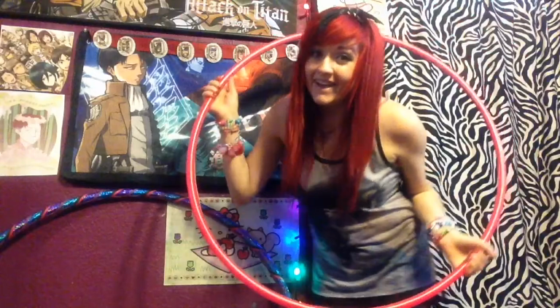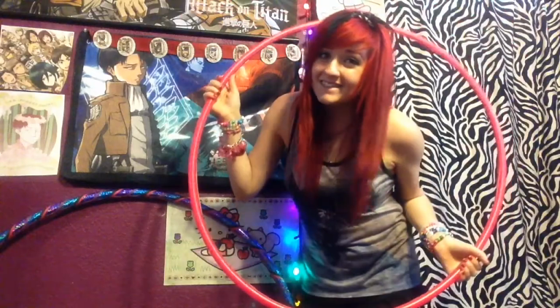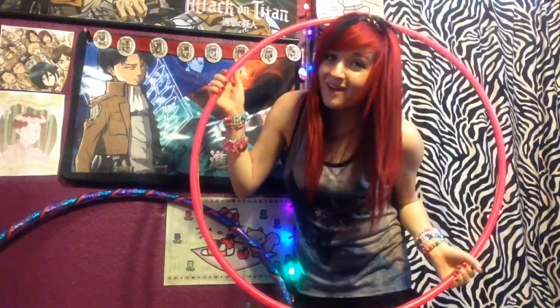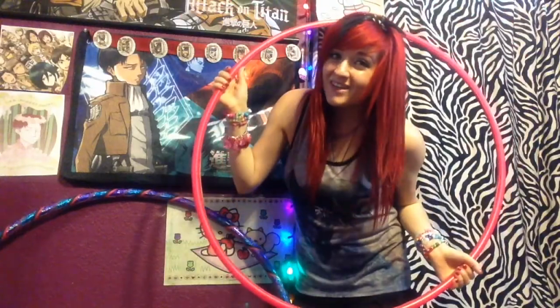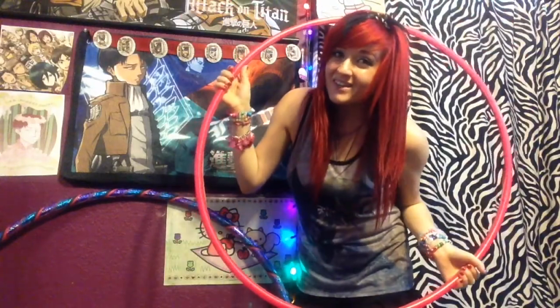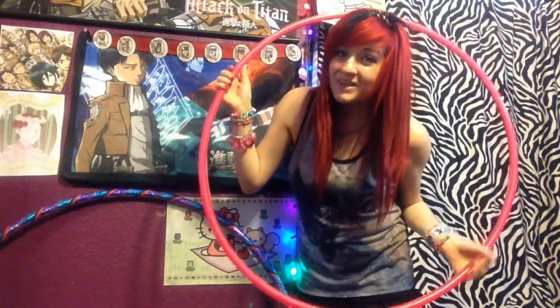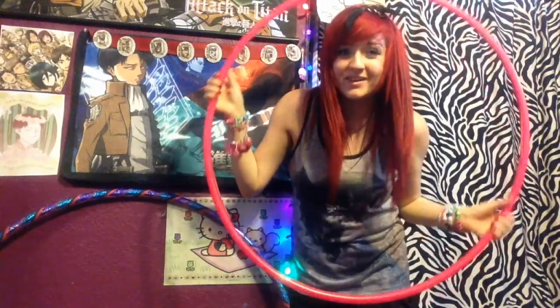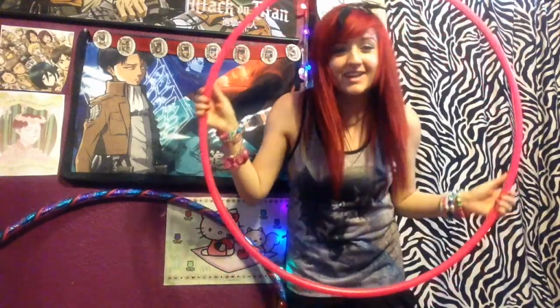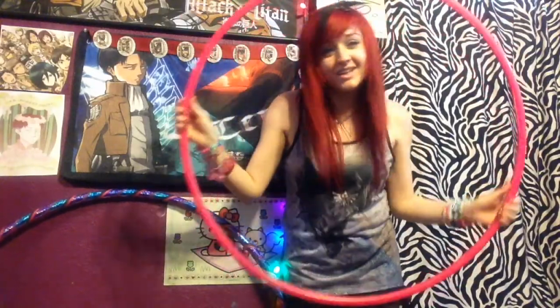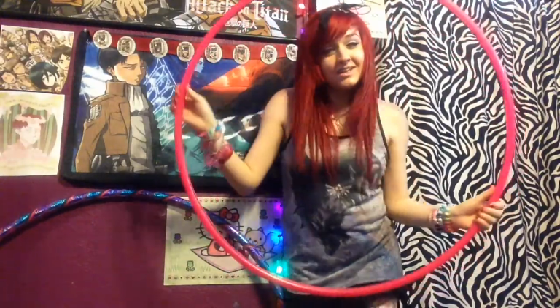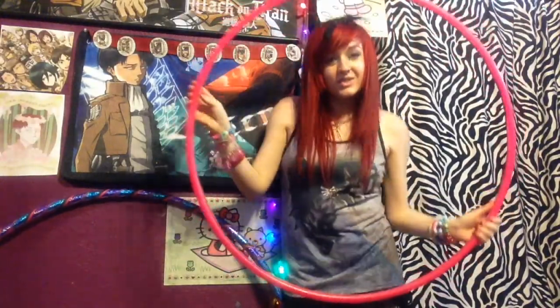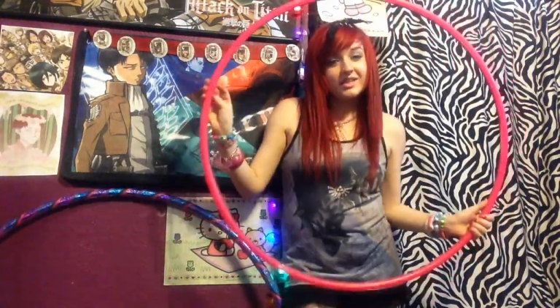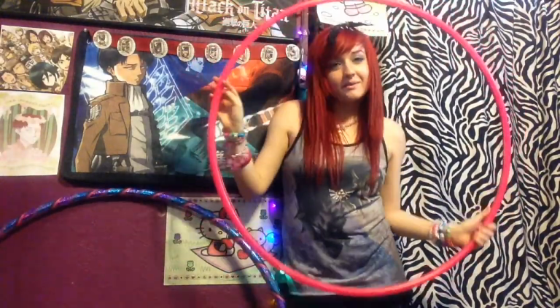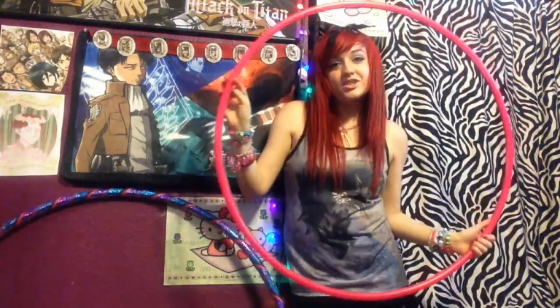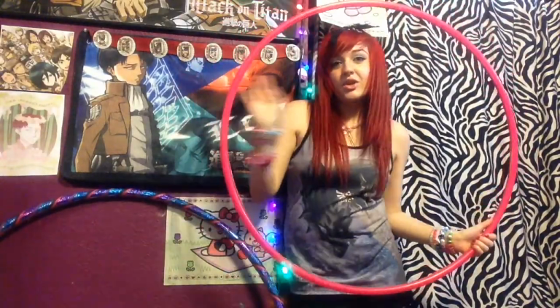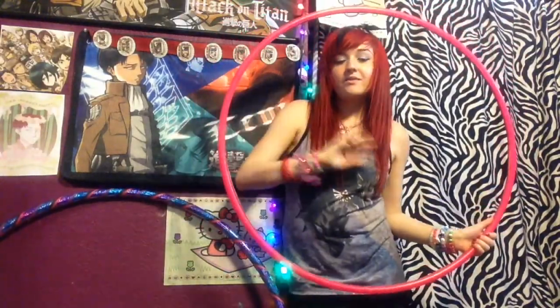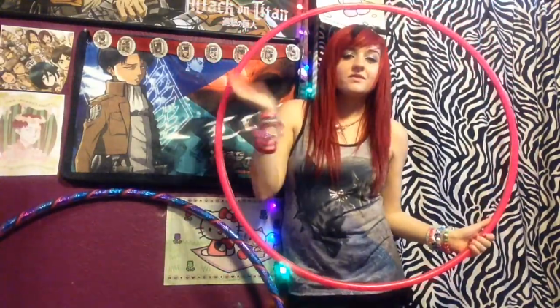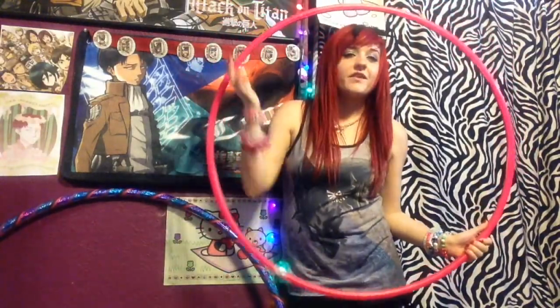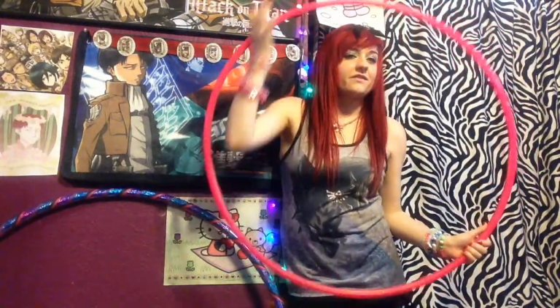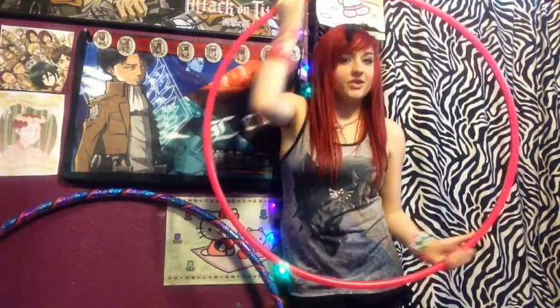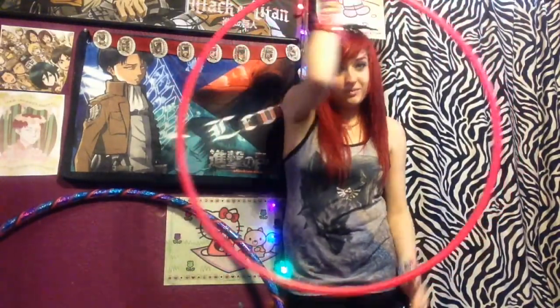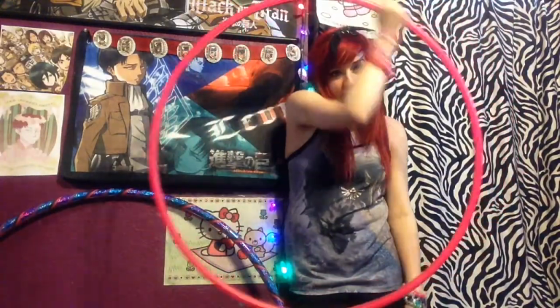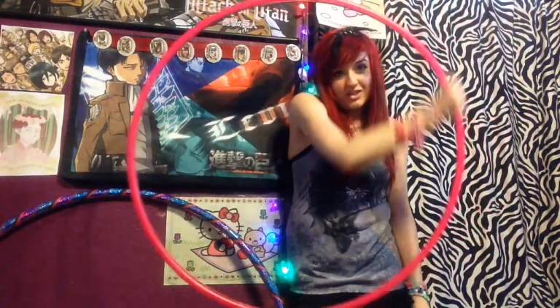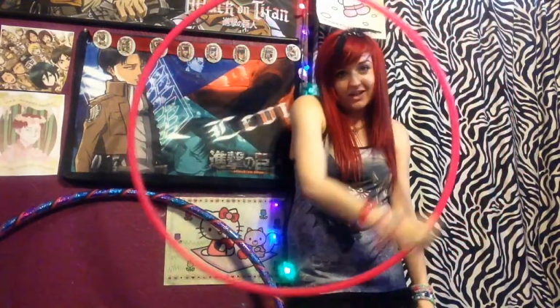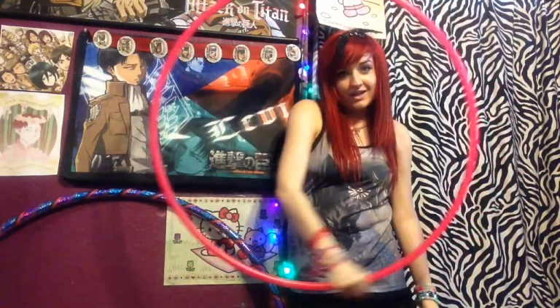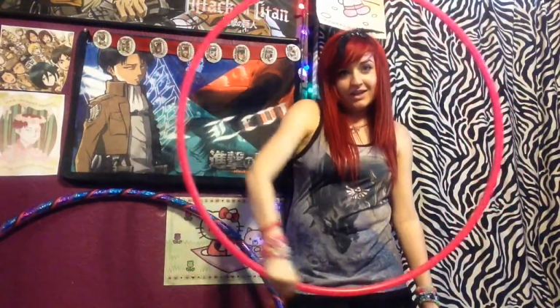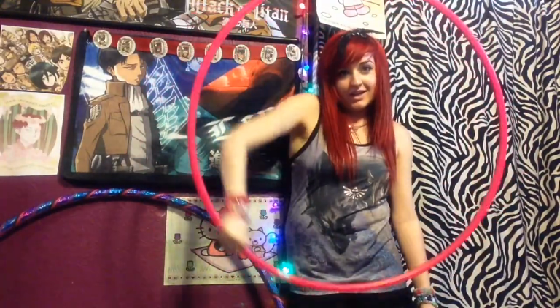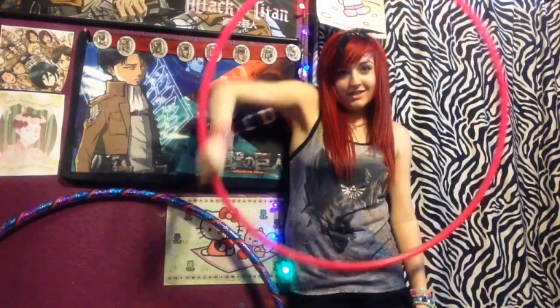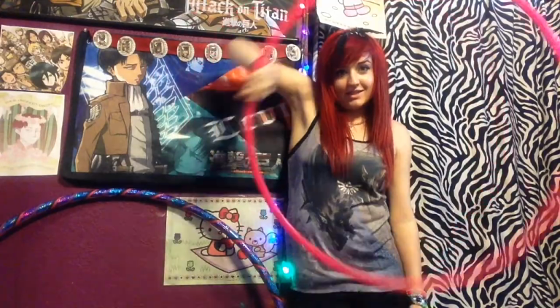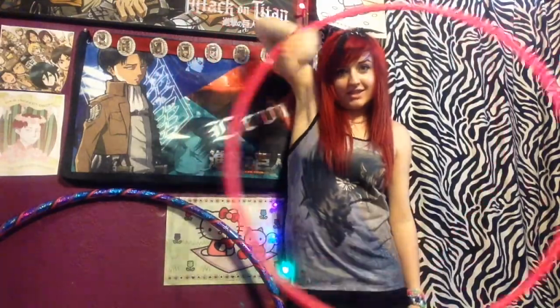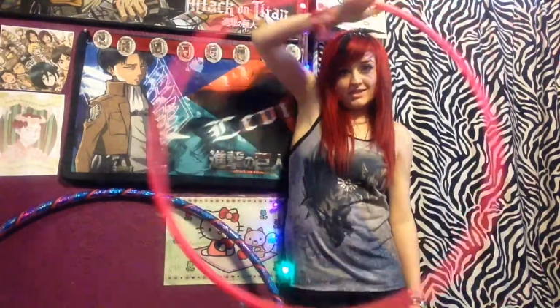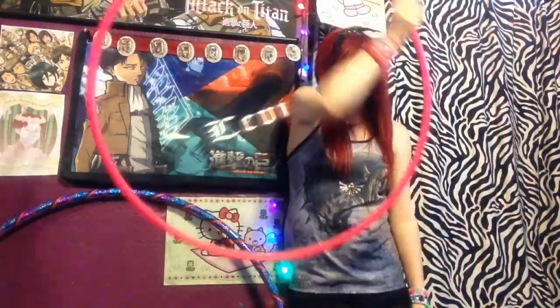Hey, it's Happy Healthy Hooper here. So today I'm going to show you everyone's favorite hooping trick: isolations.